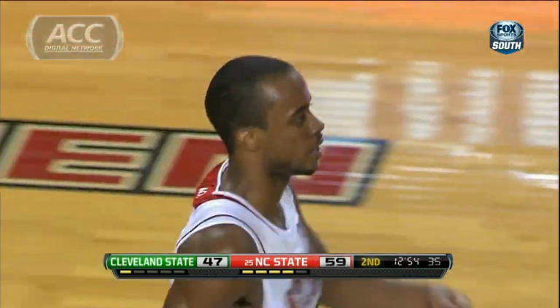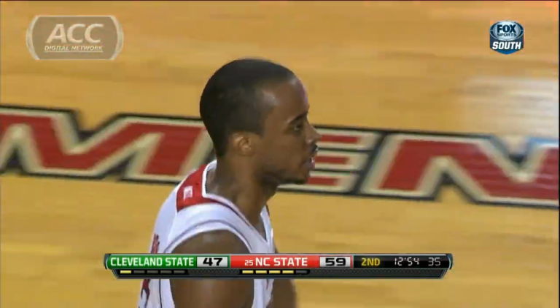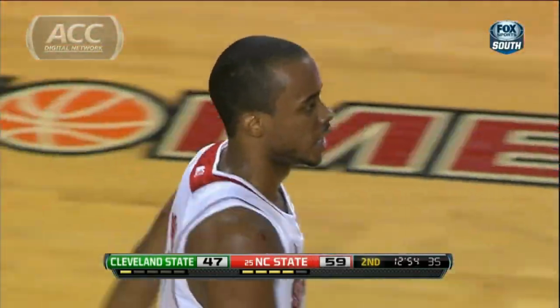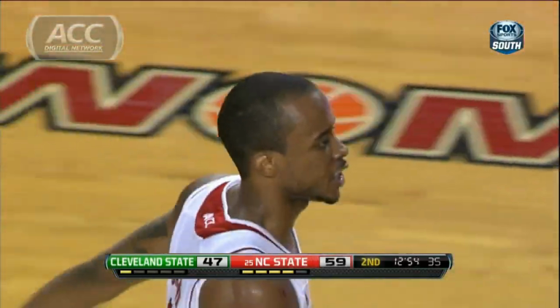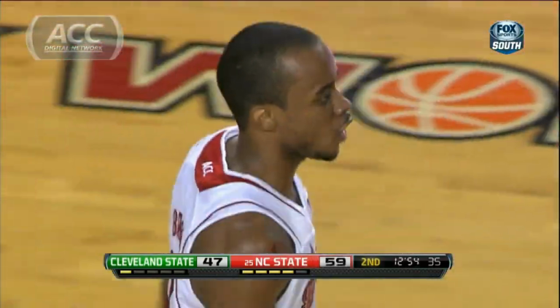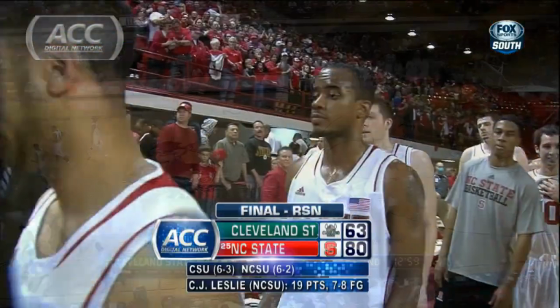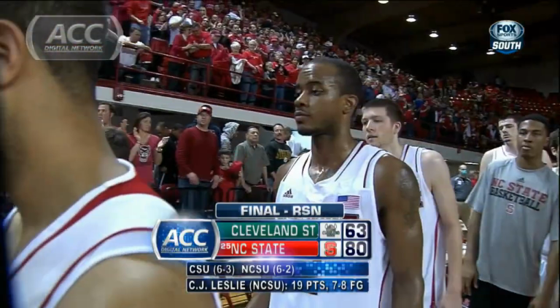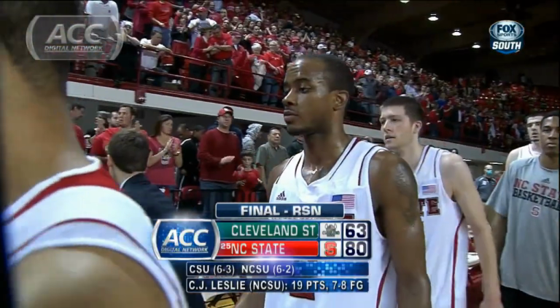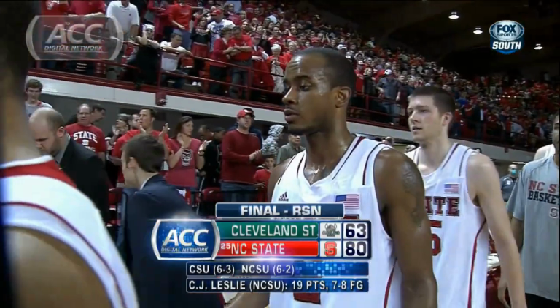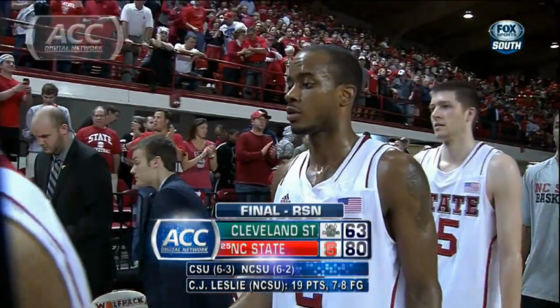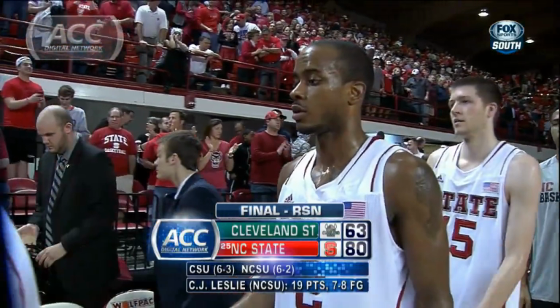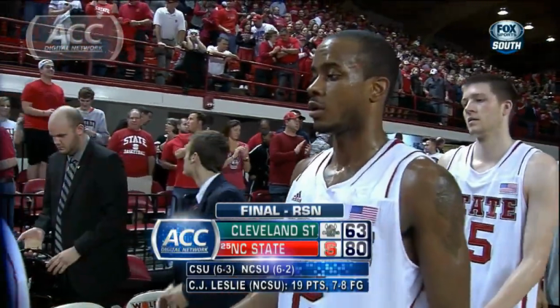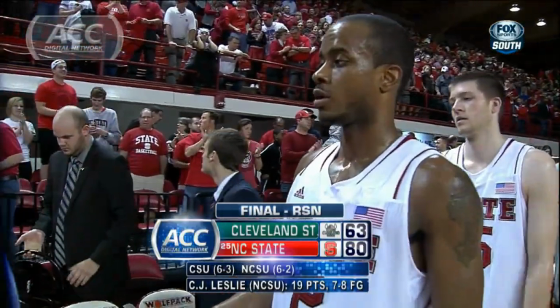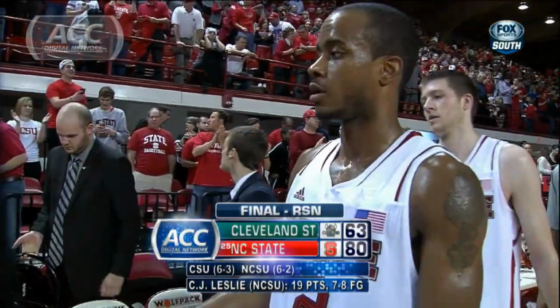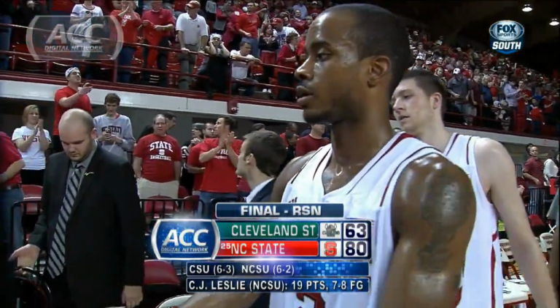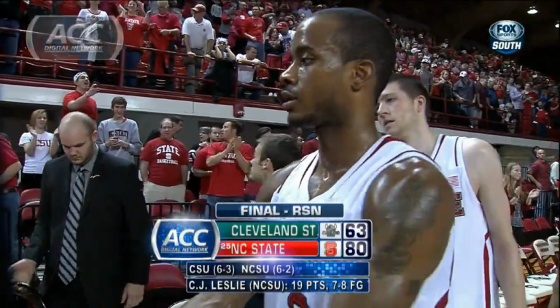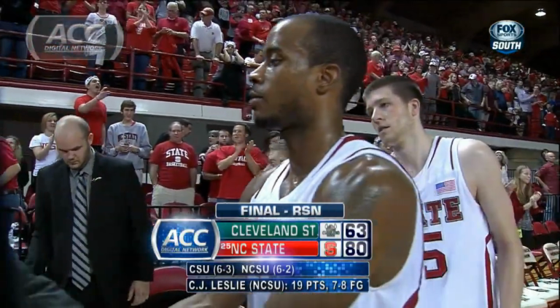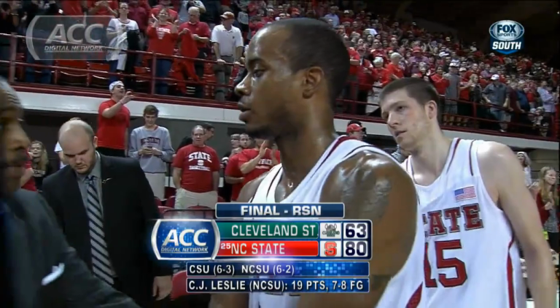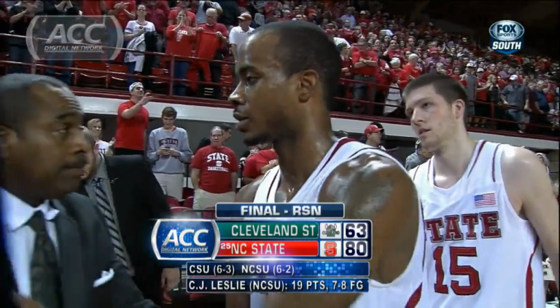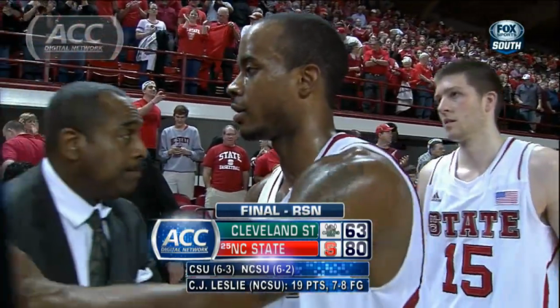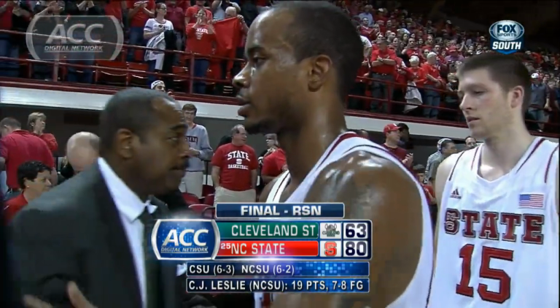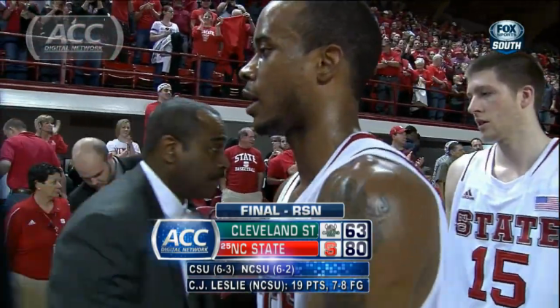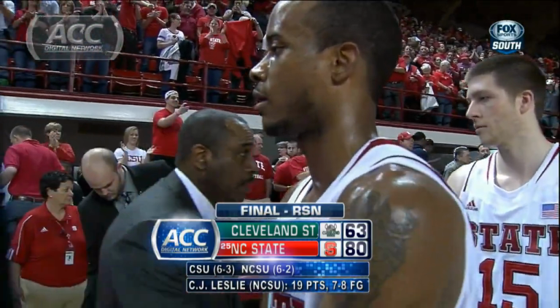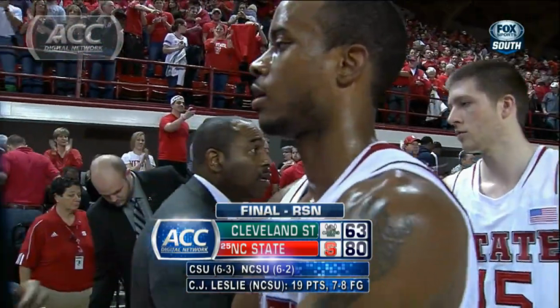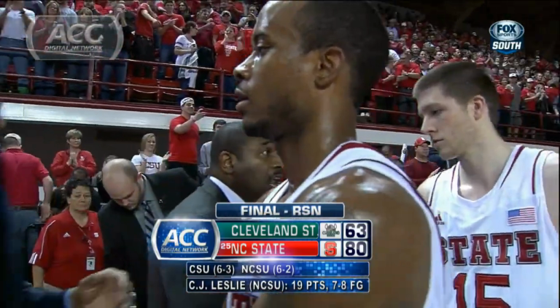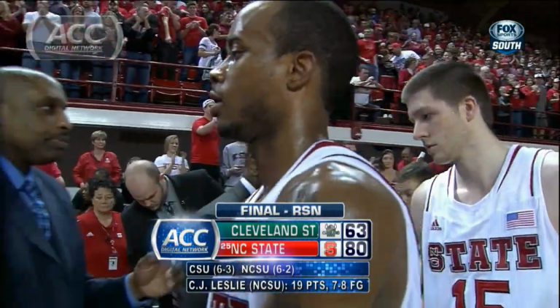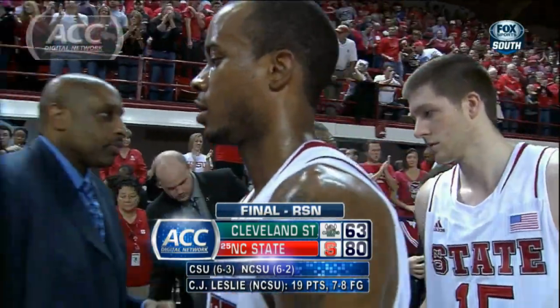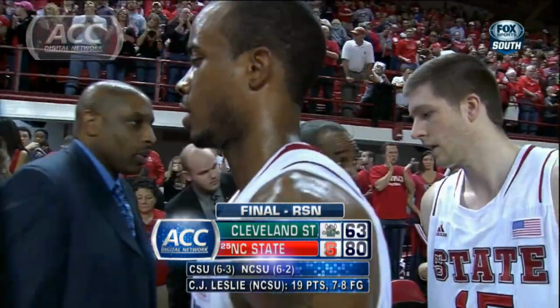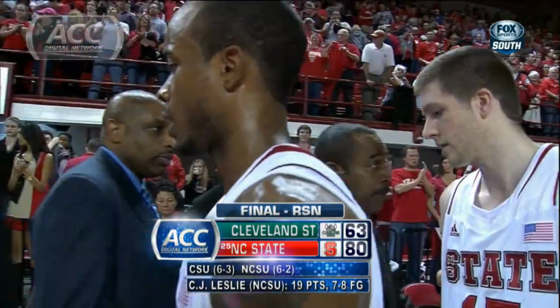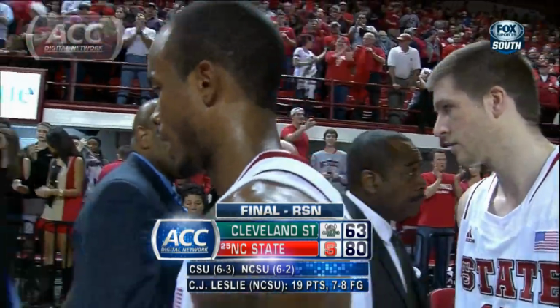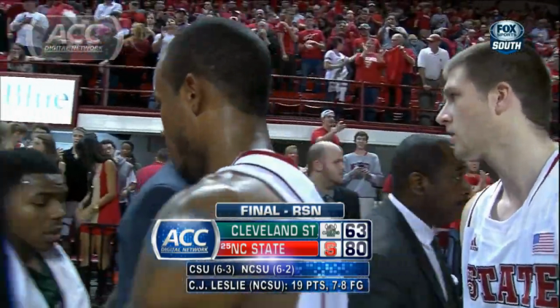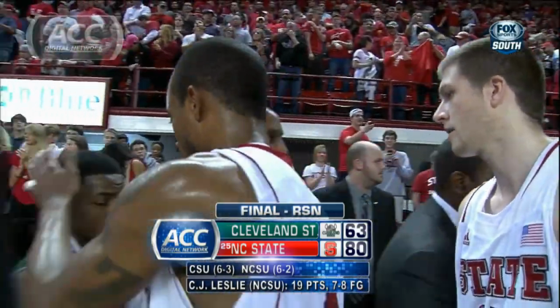TJ Warren added 16. Rodney Purvis, 11. State wins easily, 80-63.